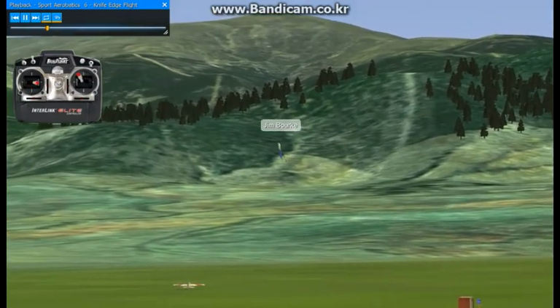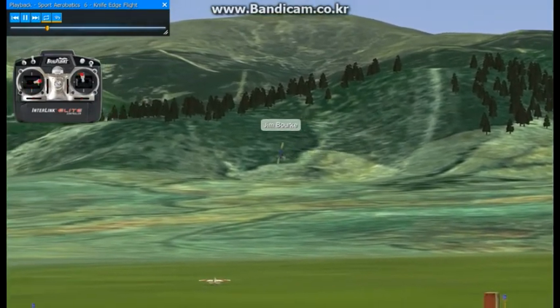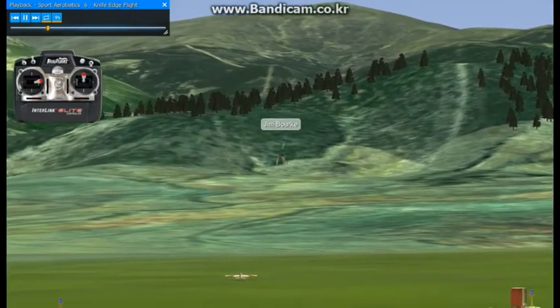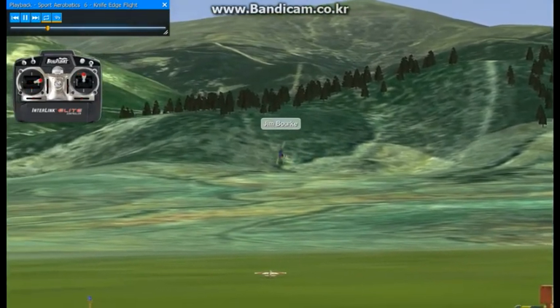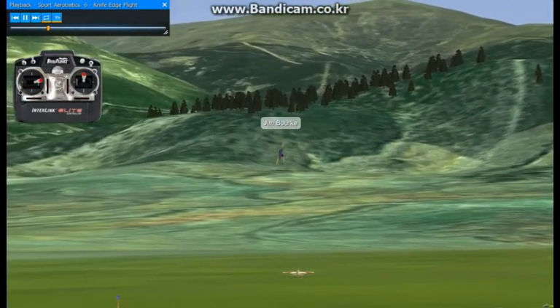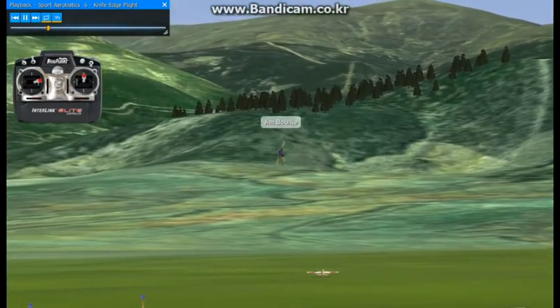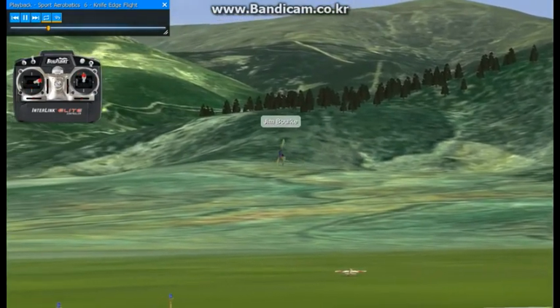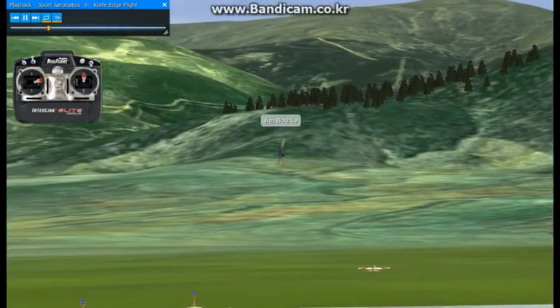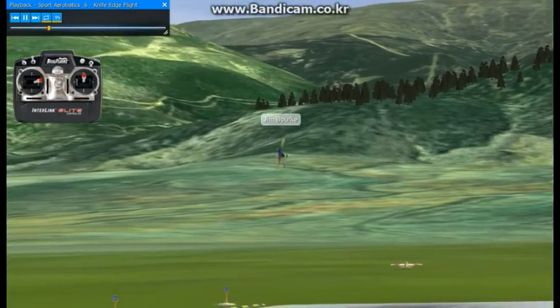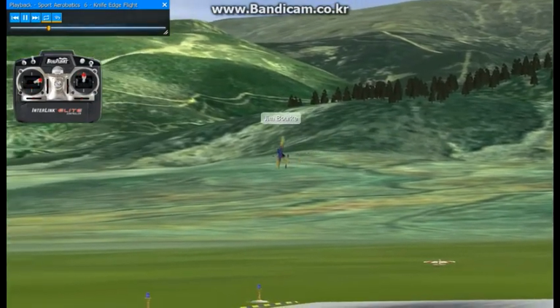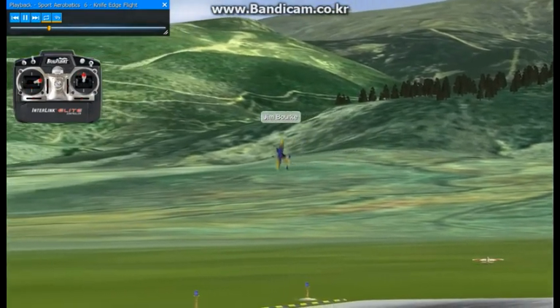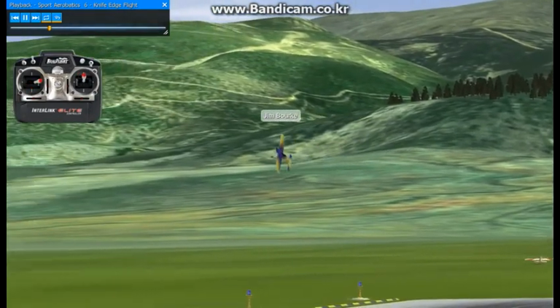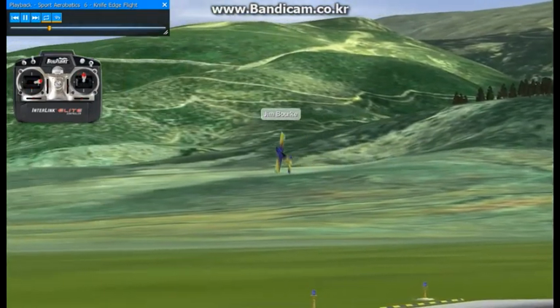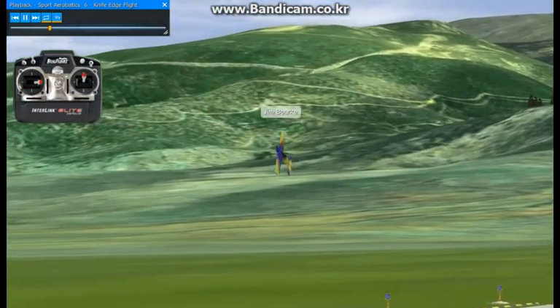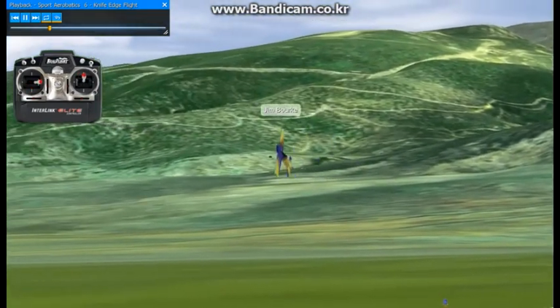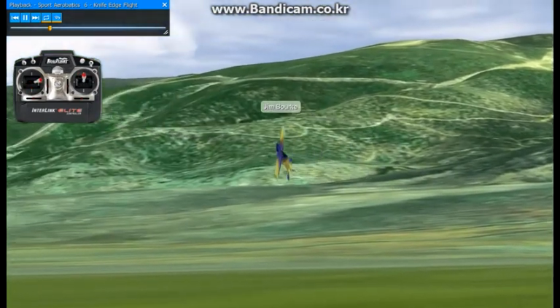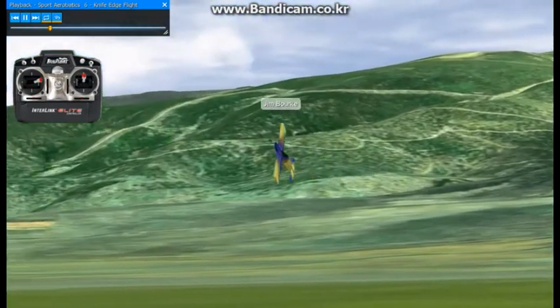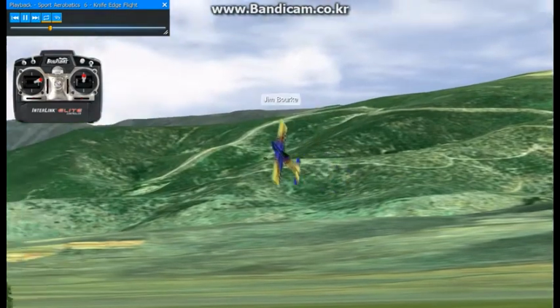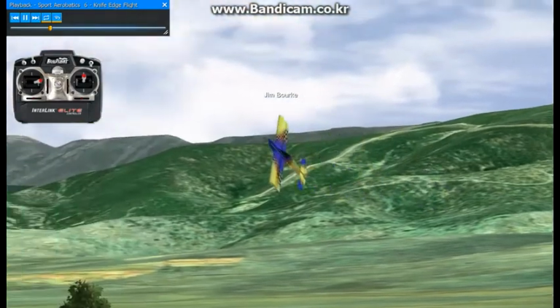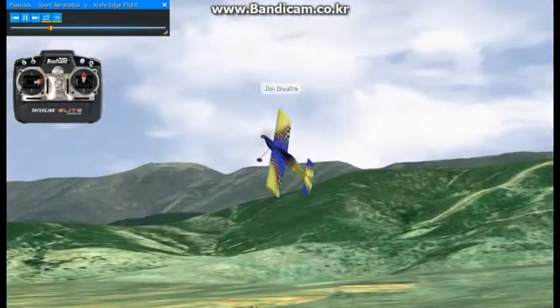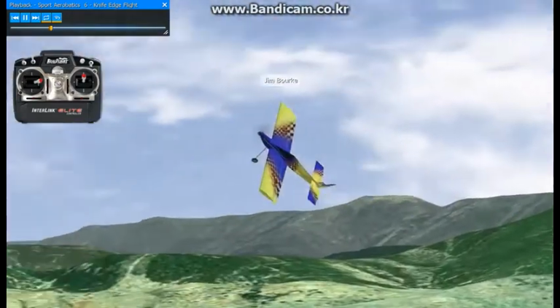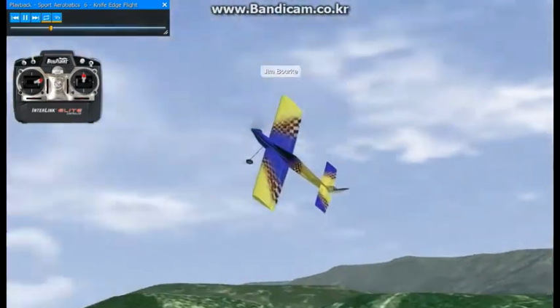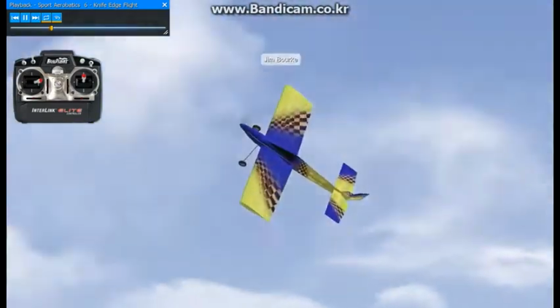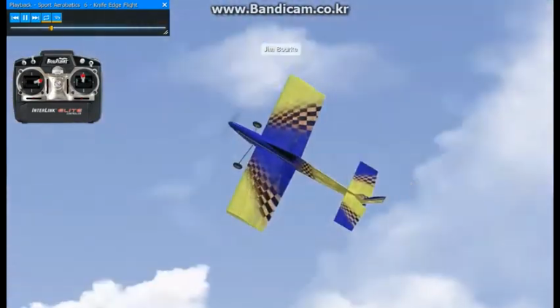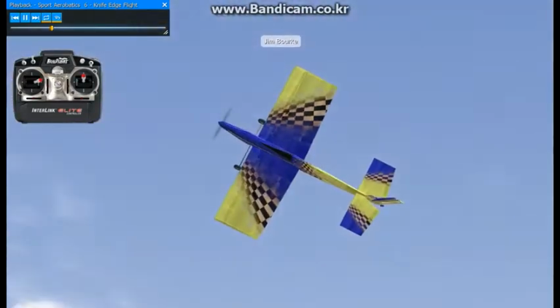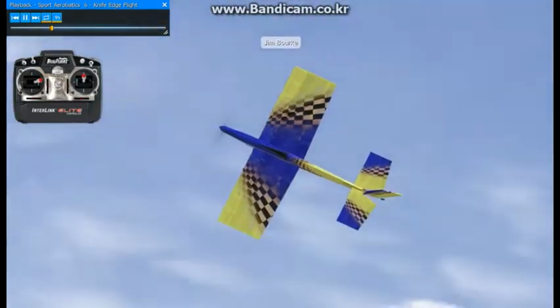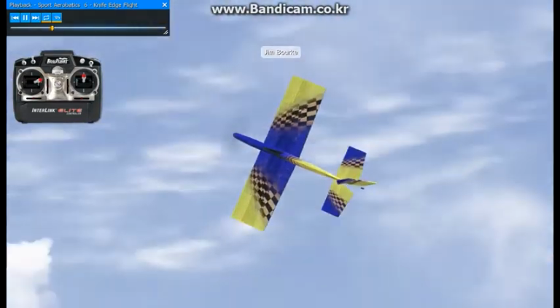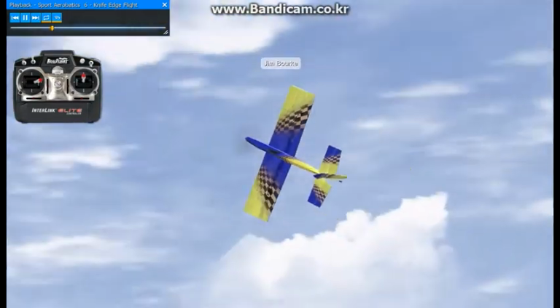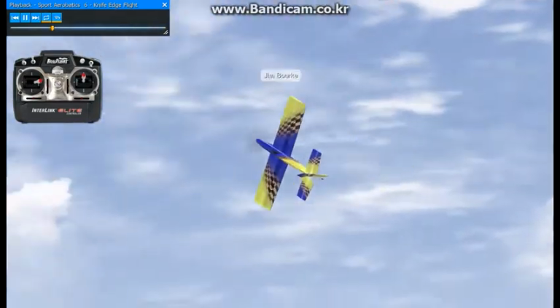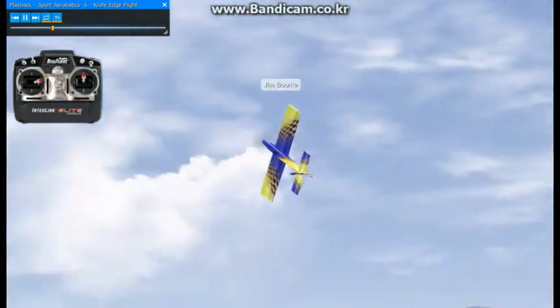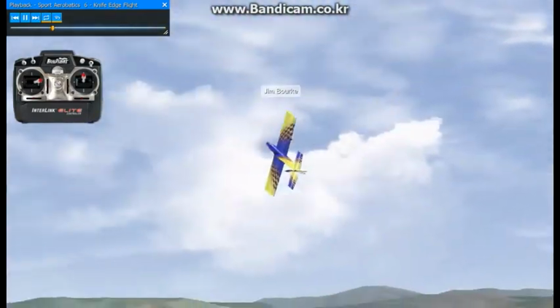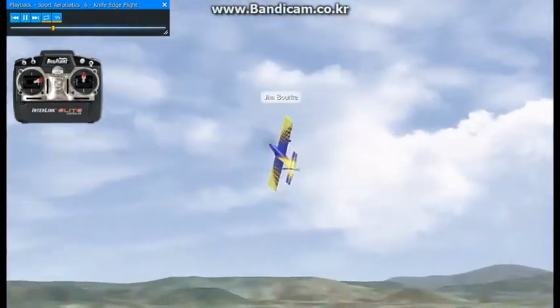I'll do another high speed pass here. That last one, I let it drift quite a bit. That shows you the importance of the corrections right there. That was pretty good.